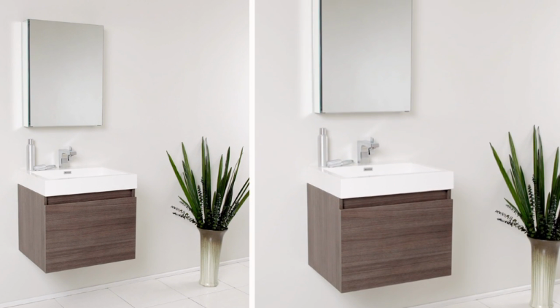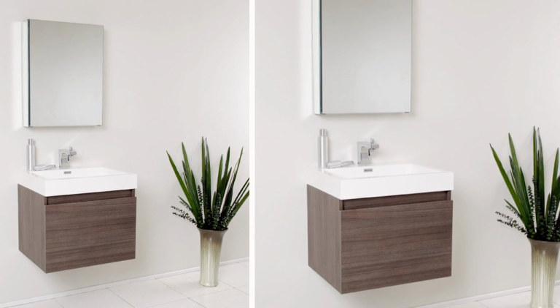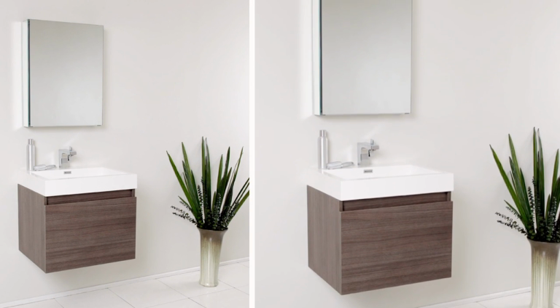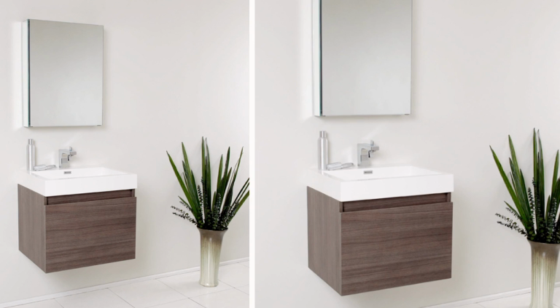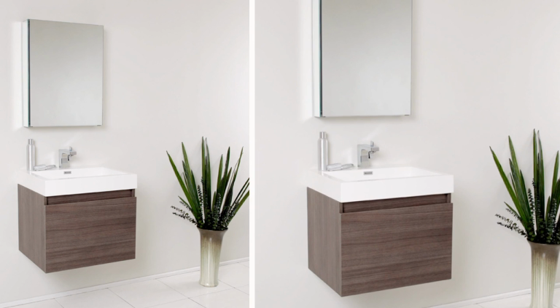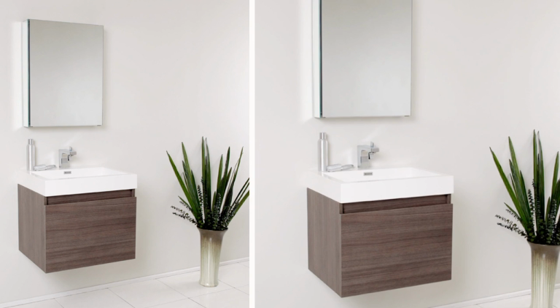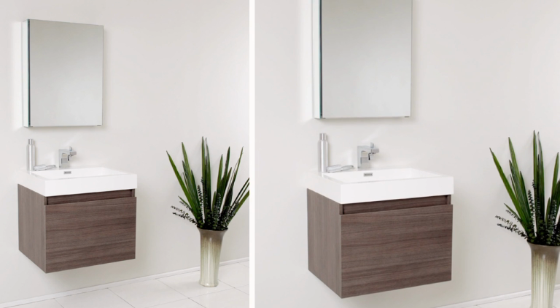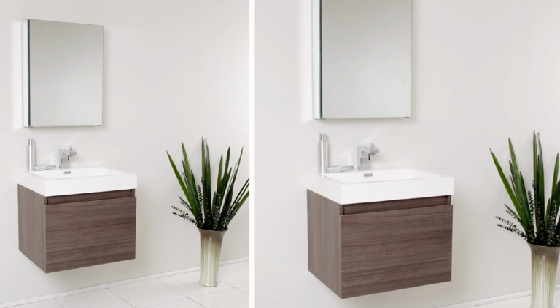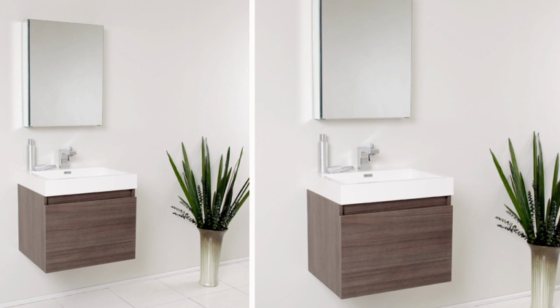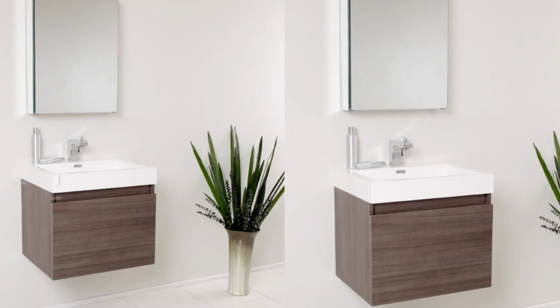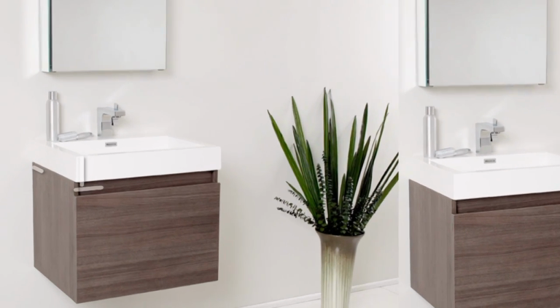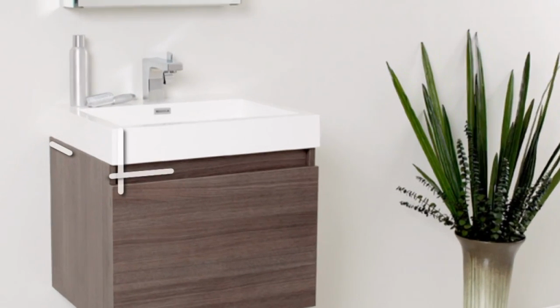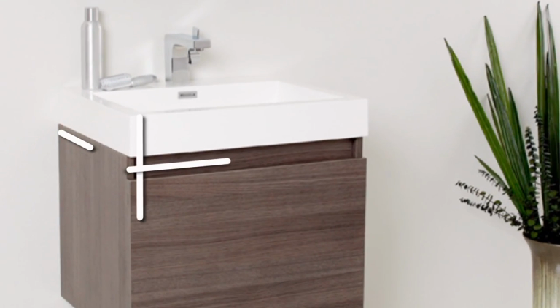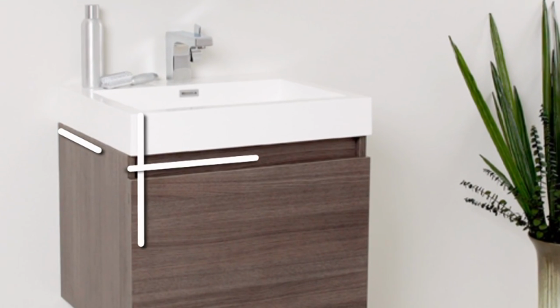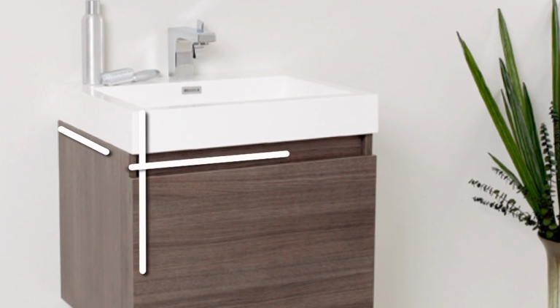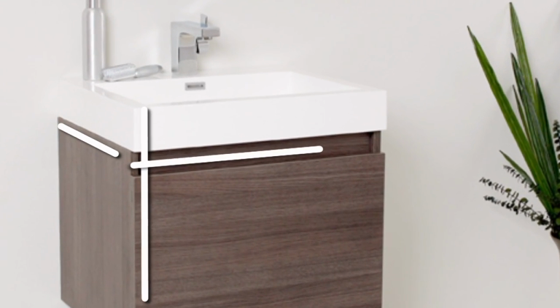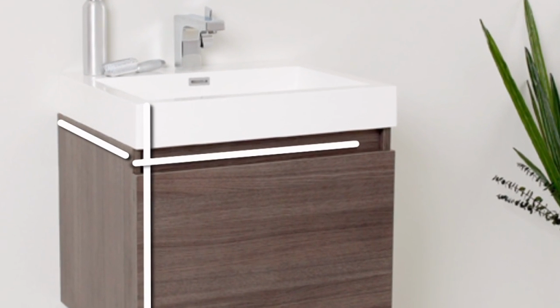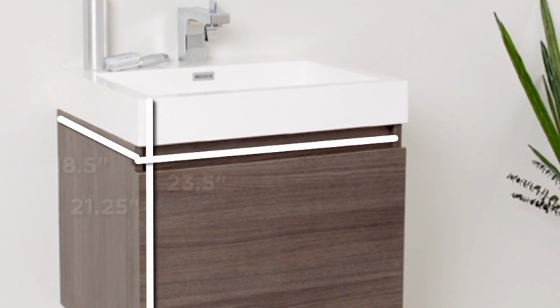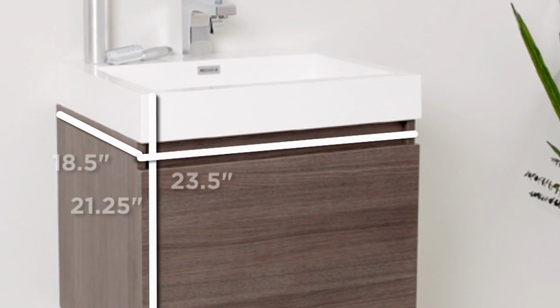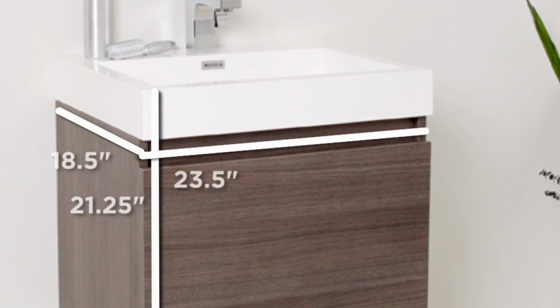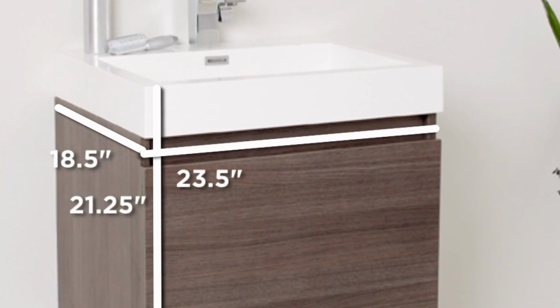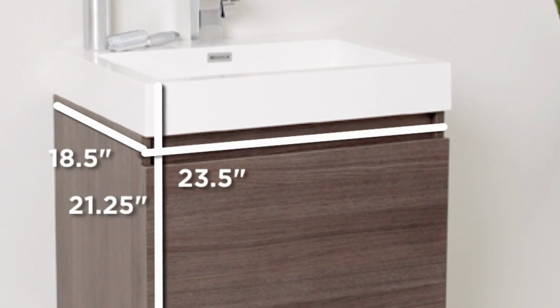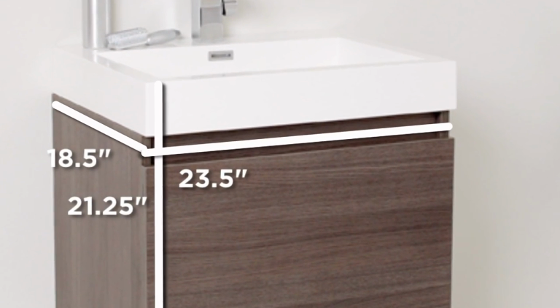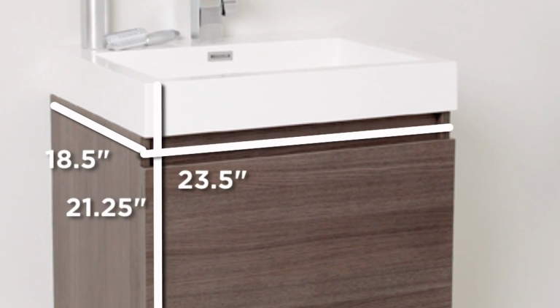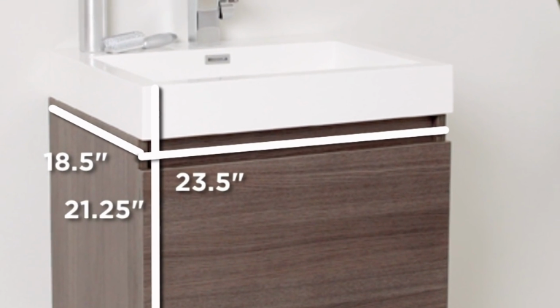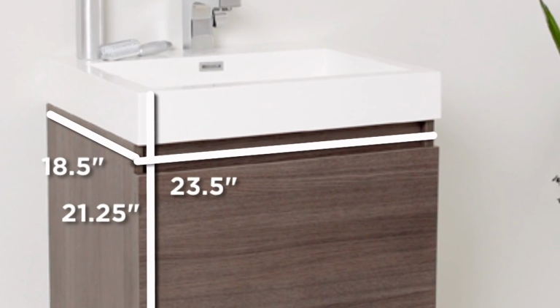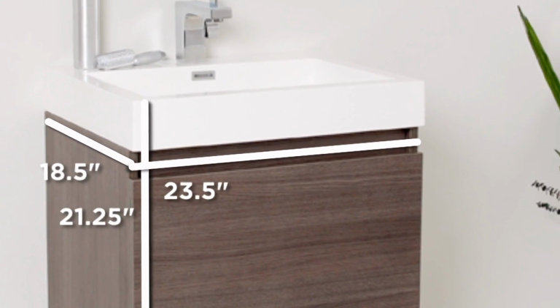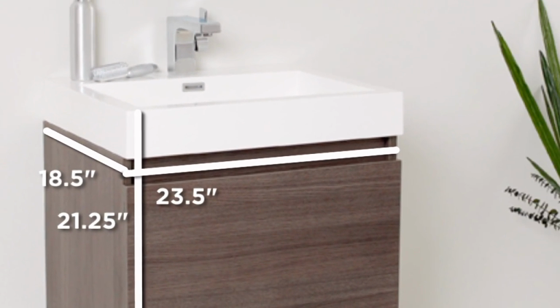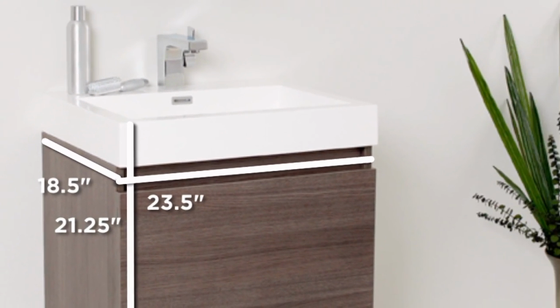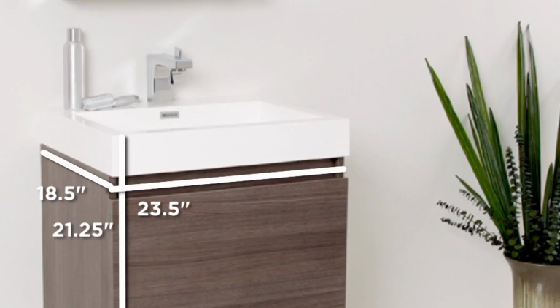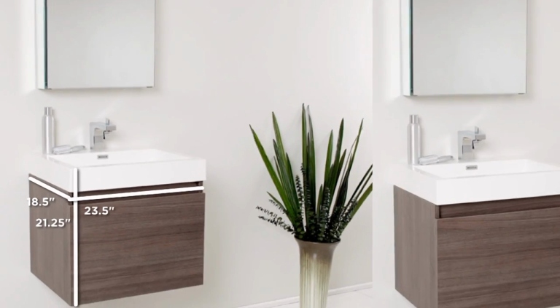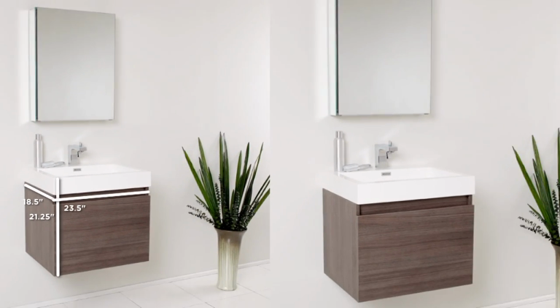The Fresca Nano bathroom vanity, shown here in a gray oak wood finish, is perfect for smaller bathrooms.